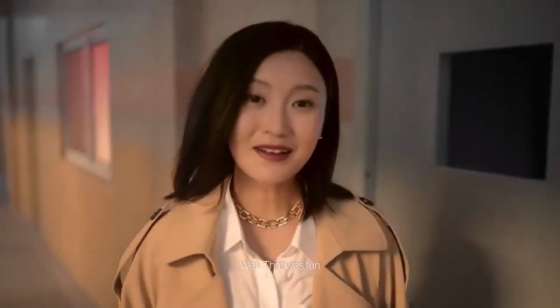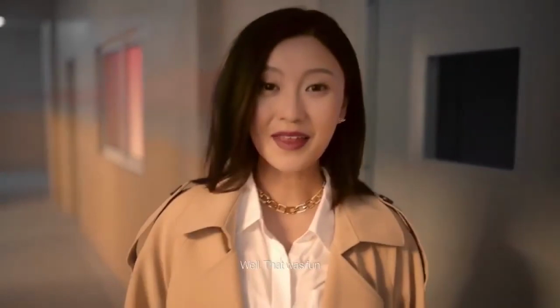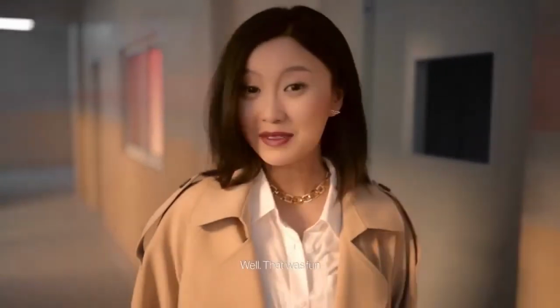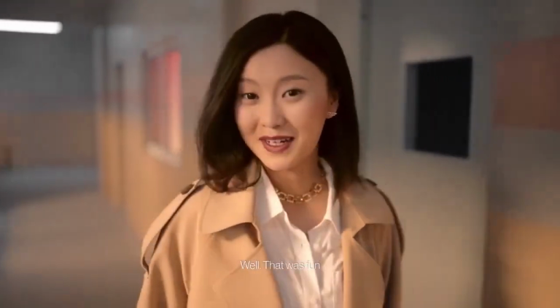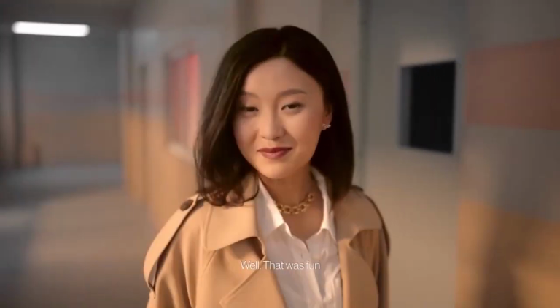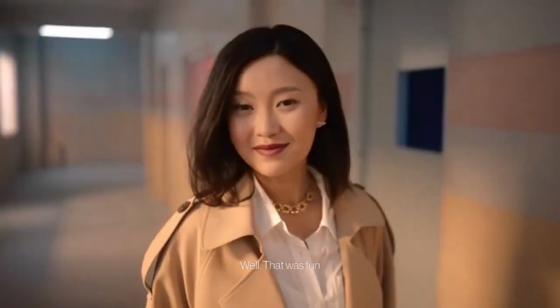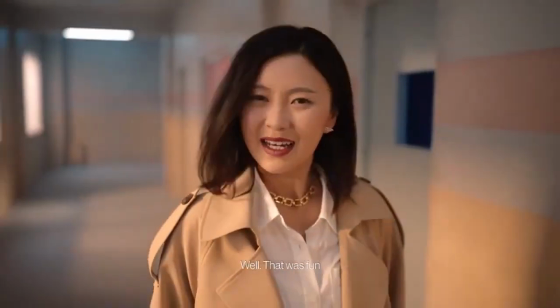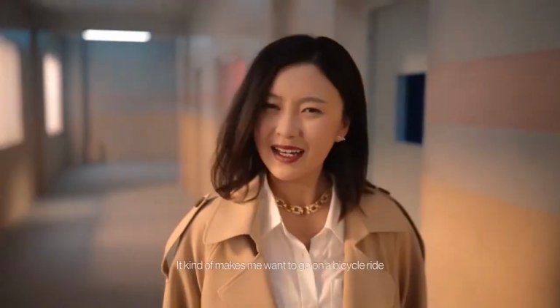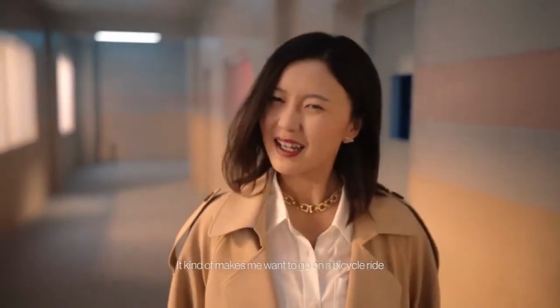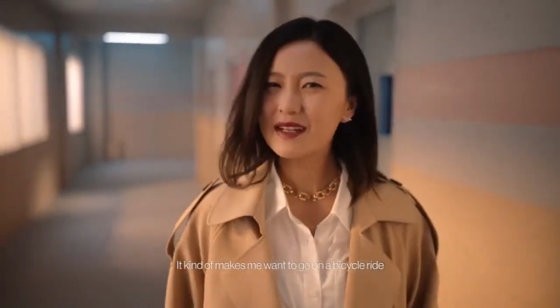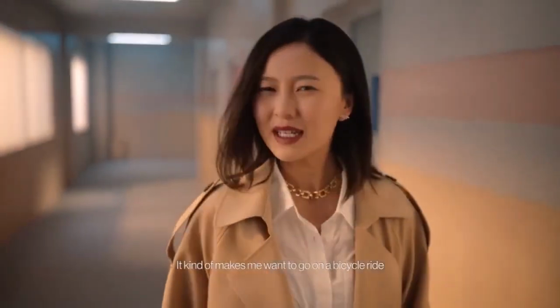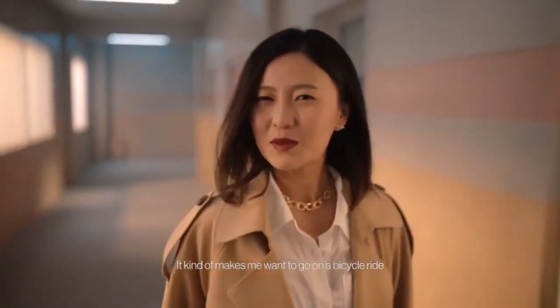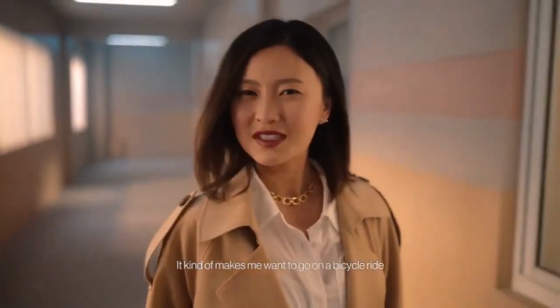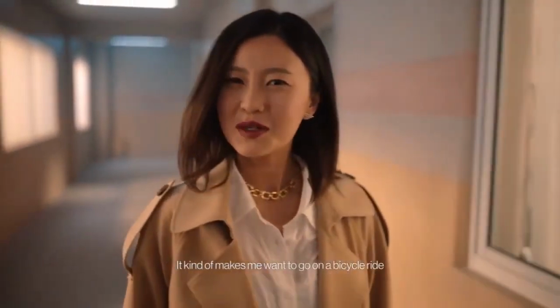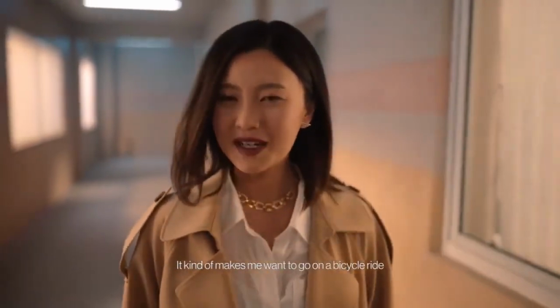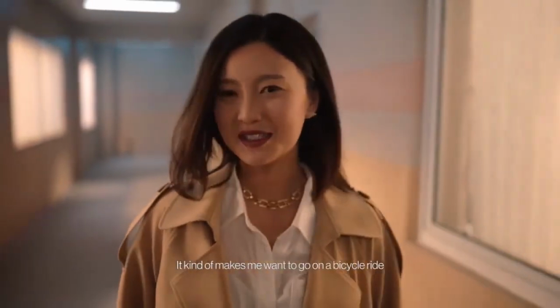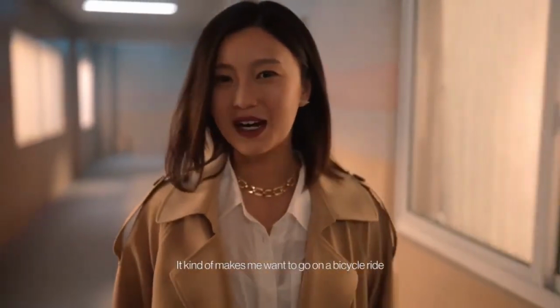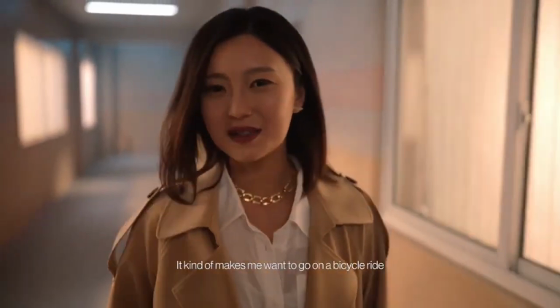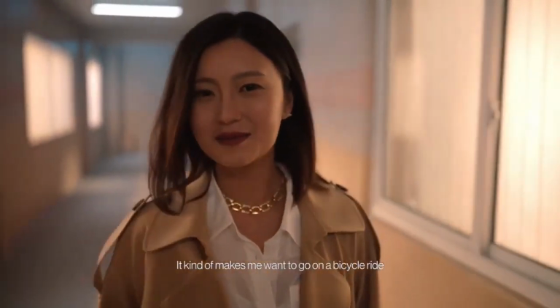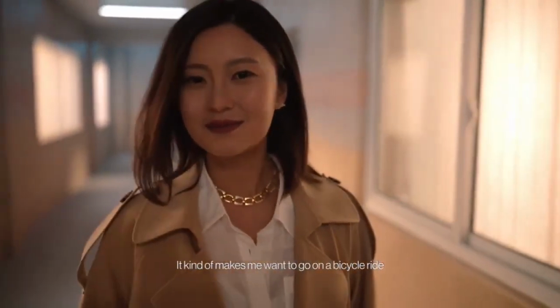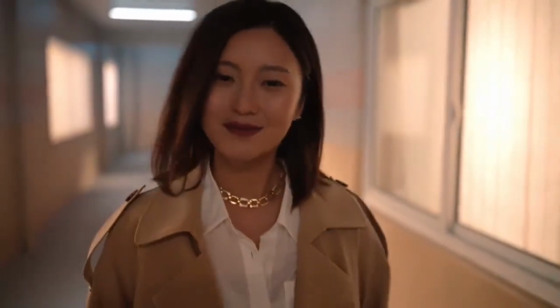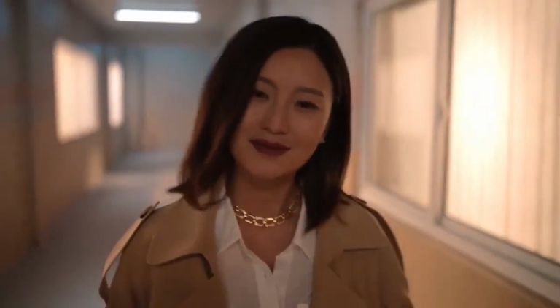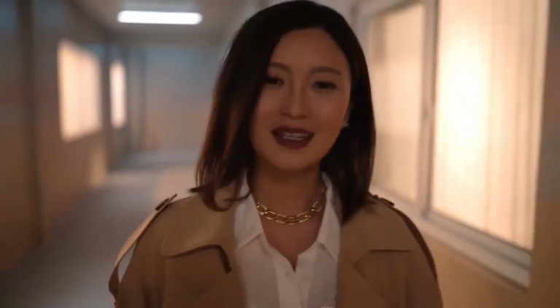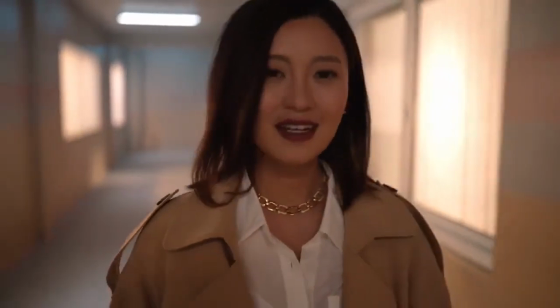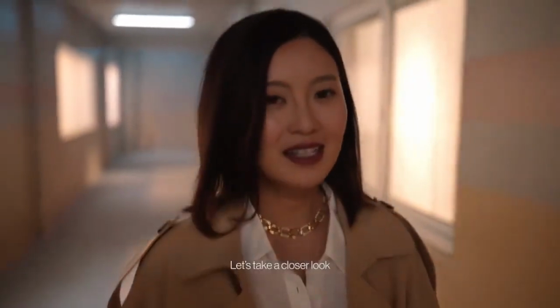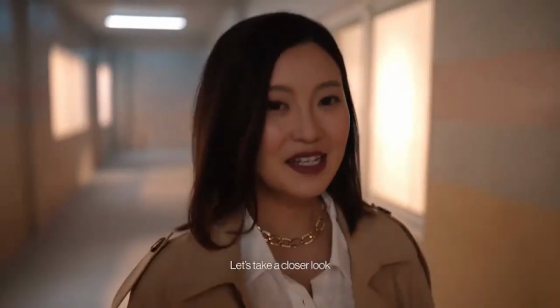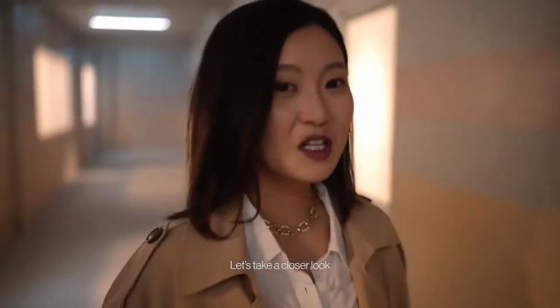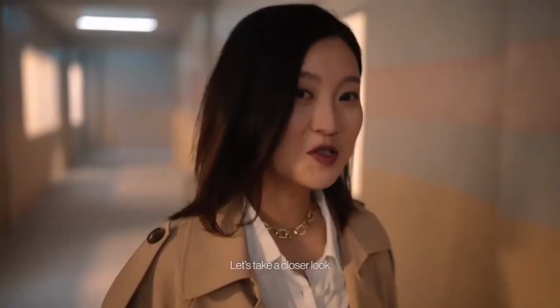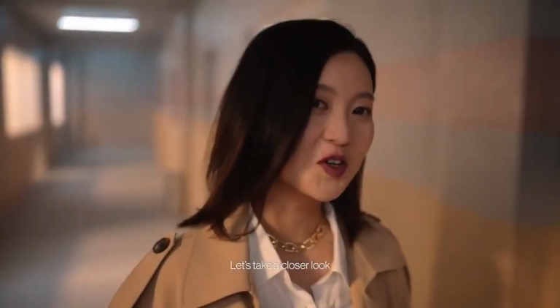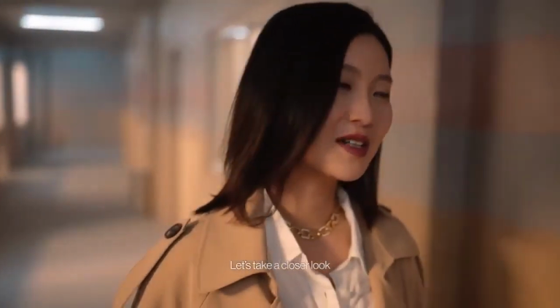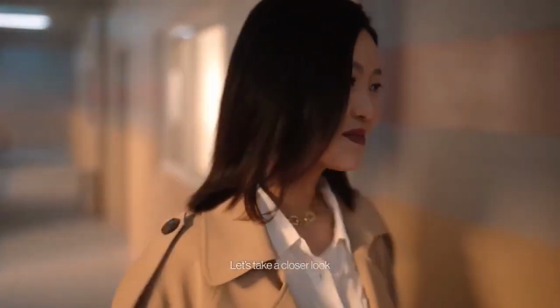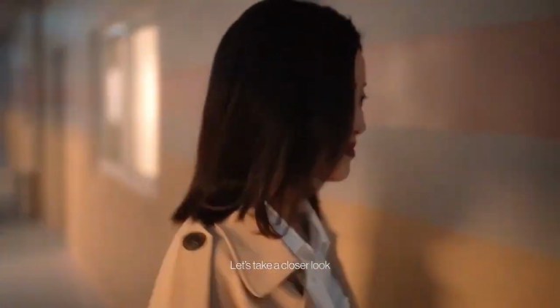Well, that was fun — it kind of makes me want to go on a bicycle ride. Let's take a closer look.